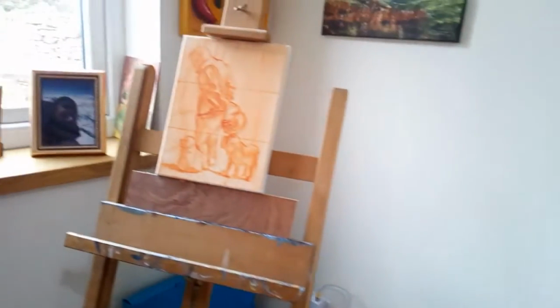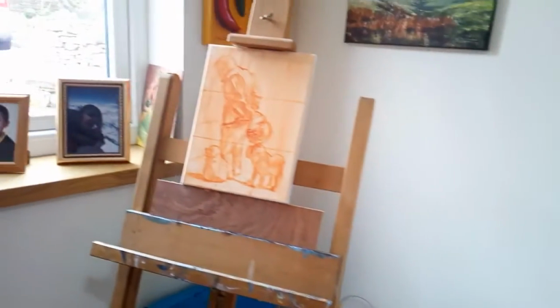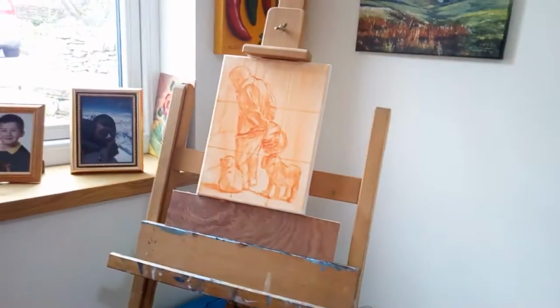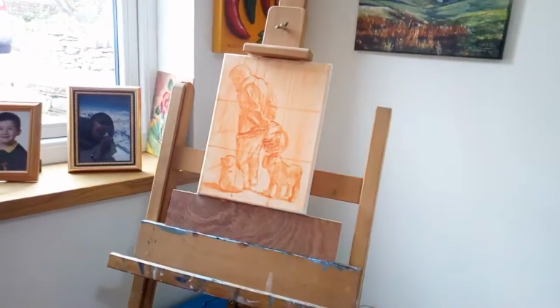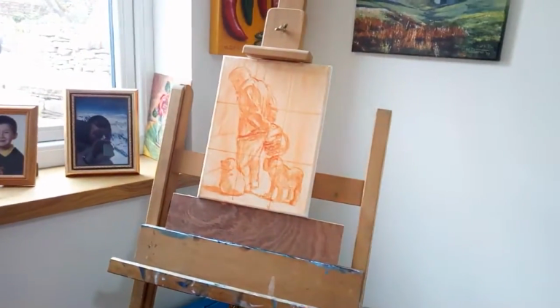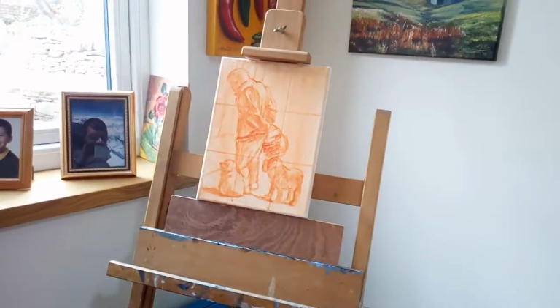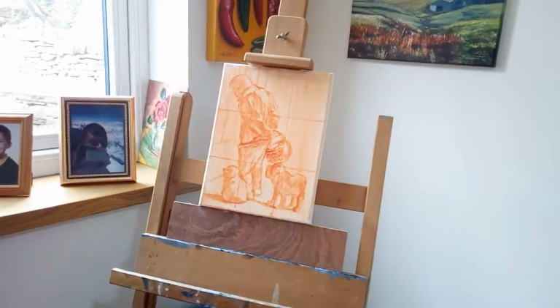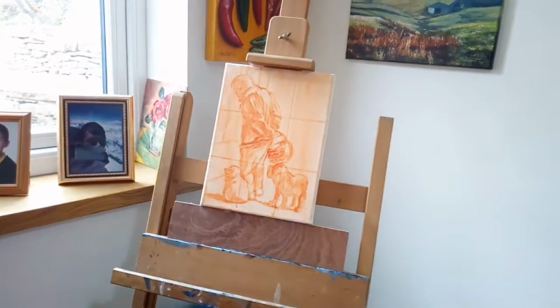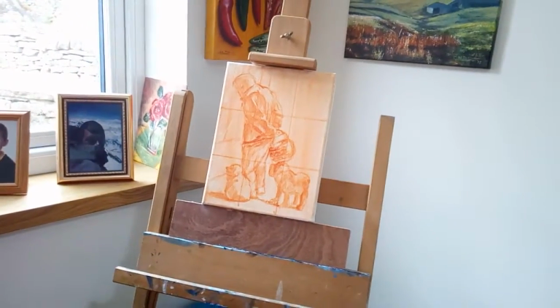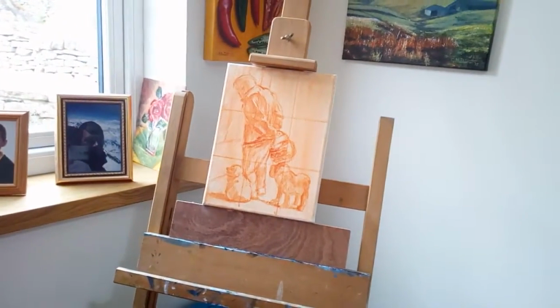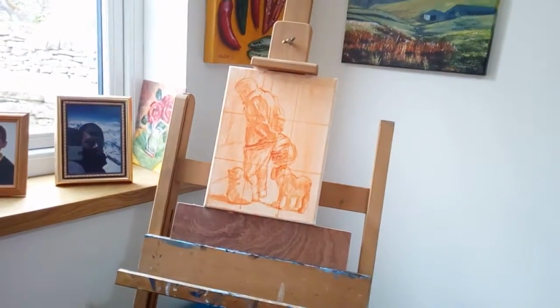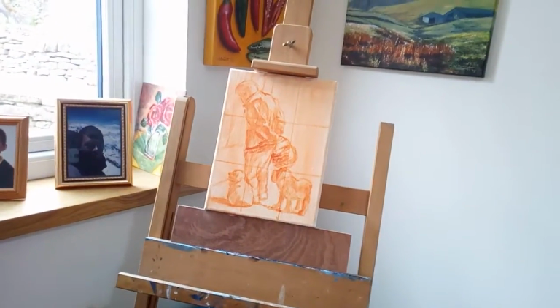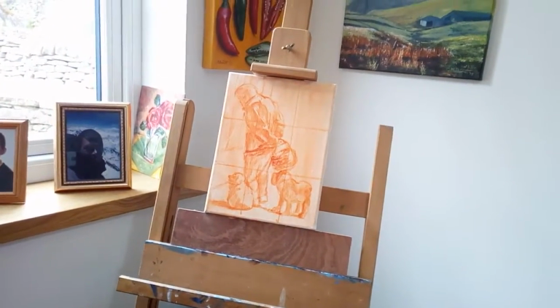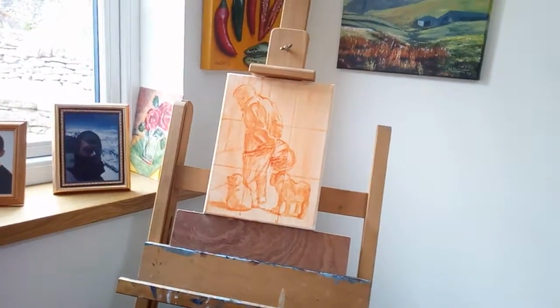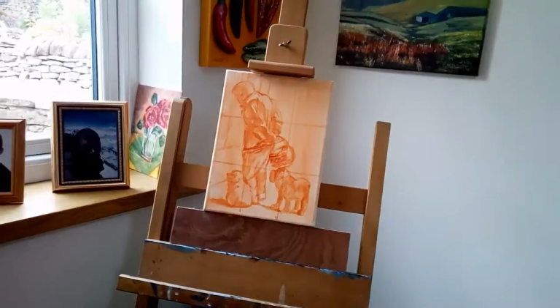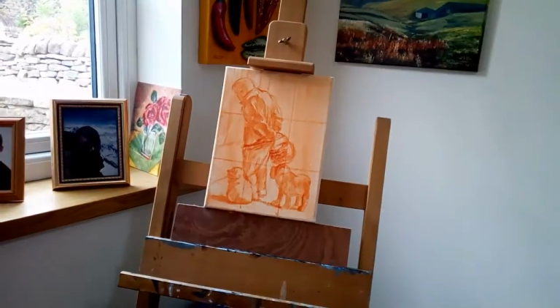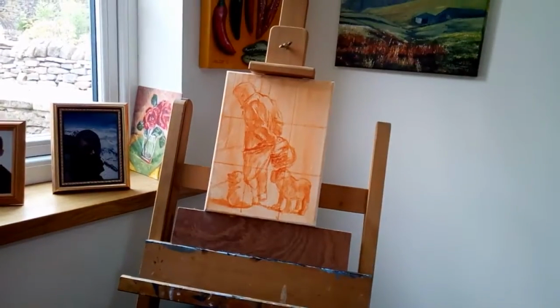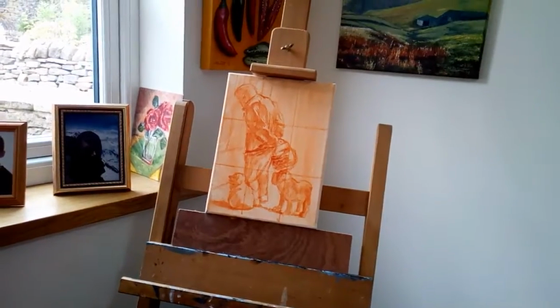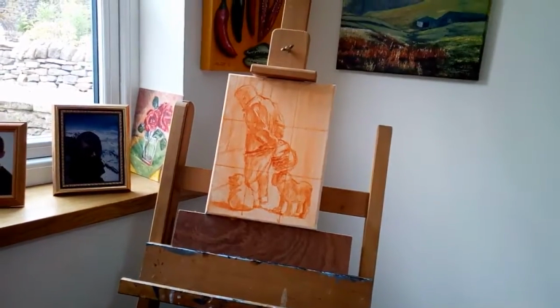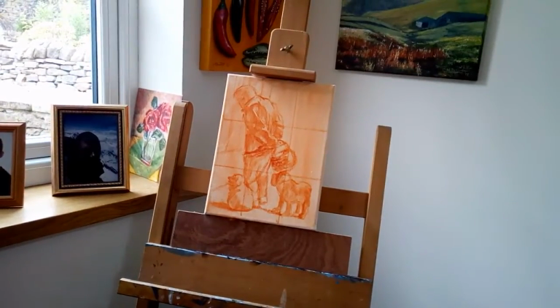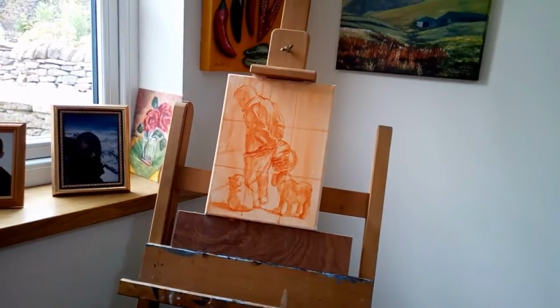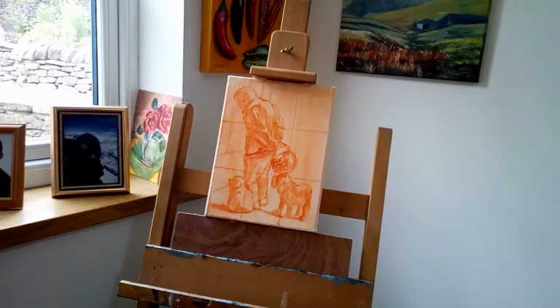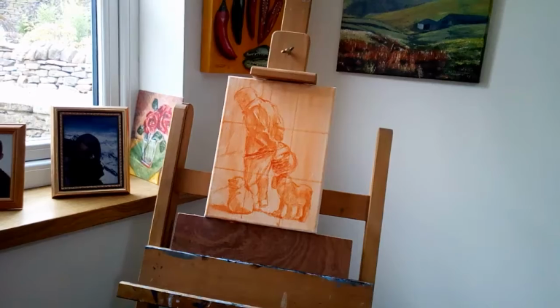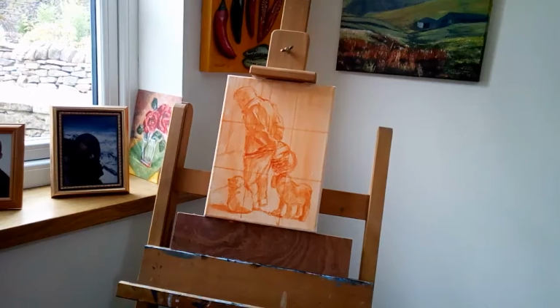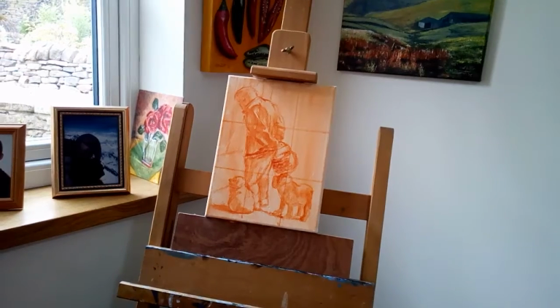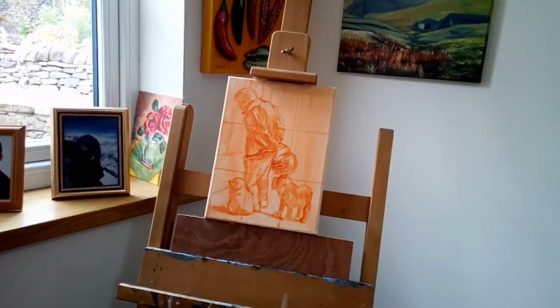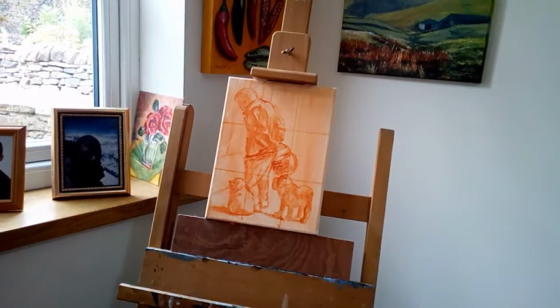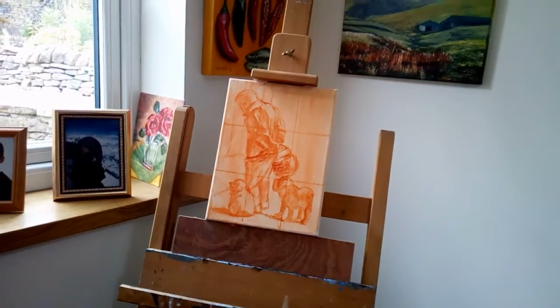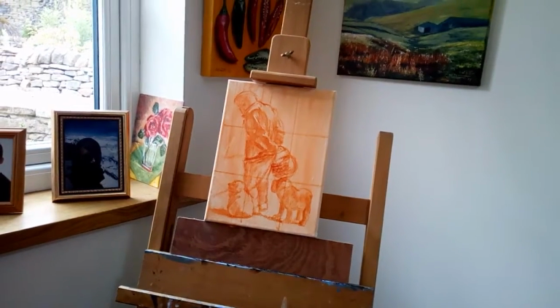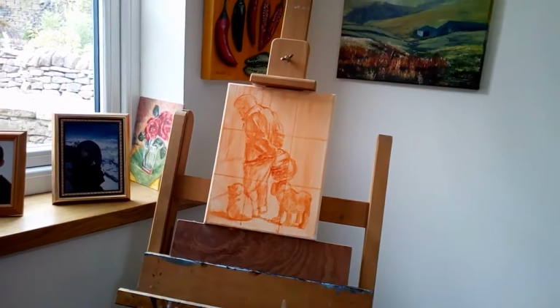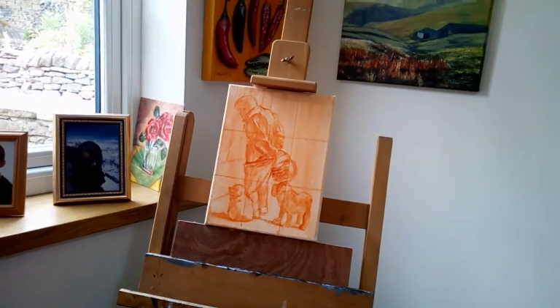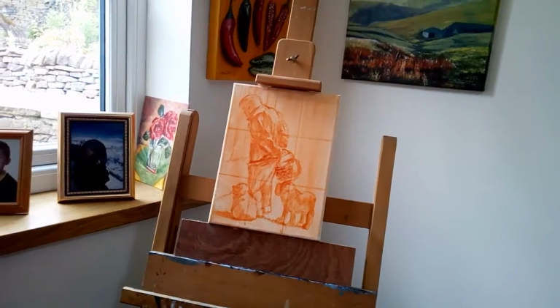This is my easel. The current painting on the easel is a man and two dogs.